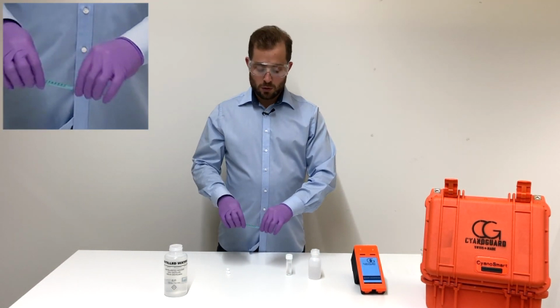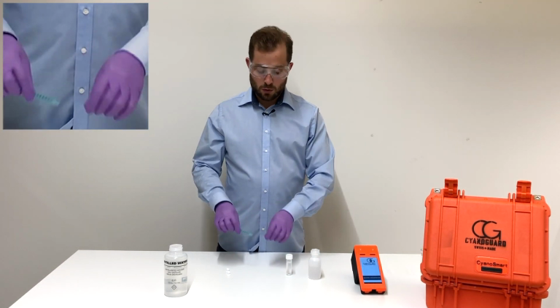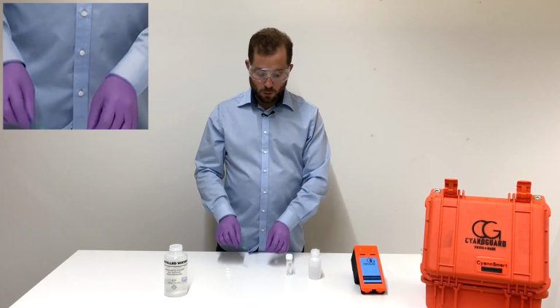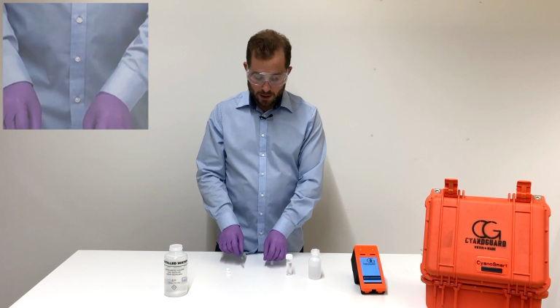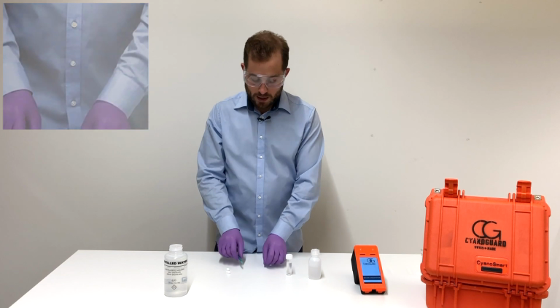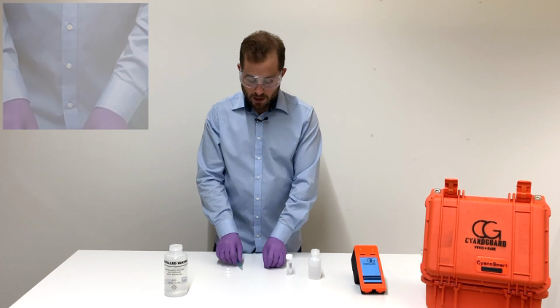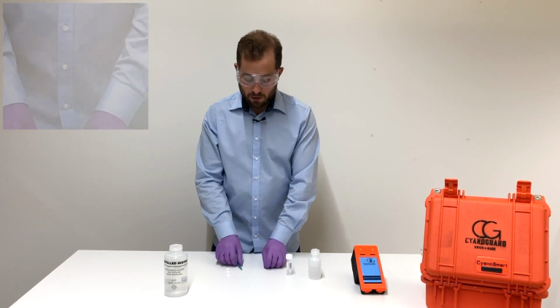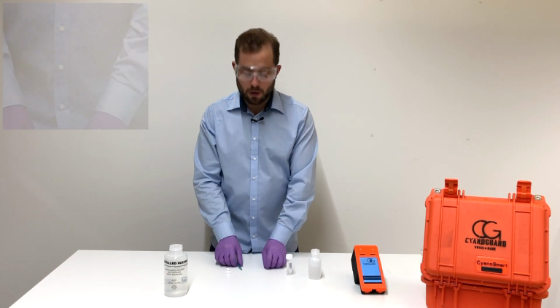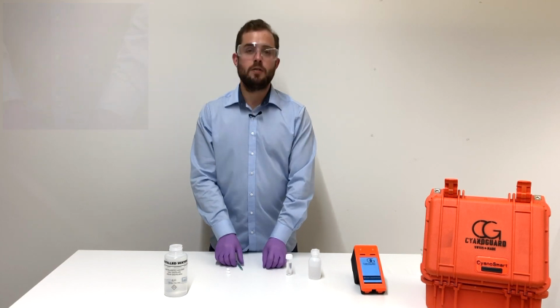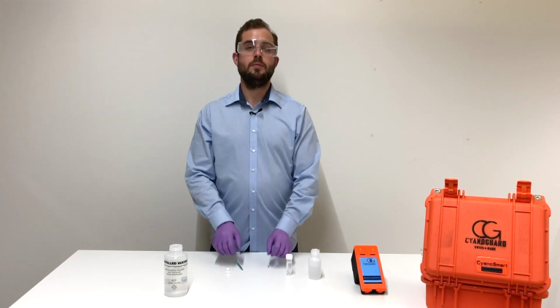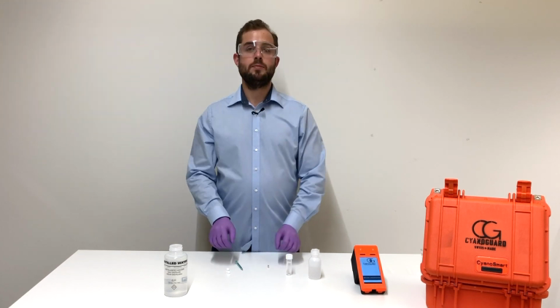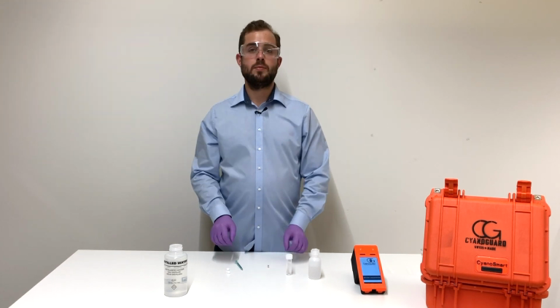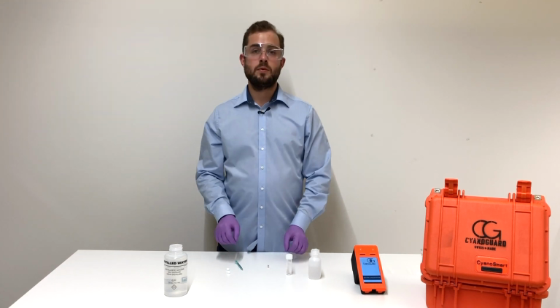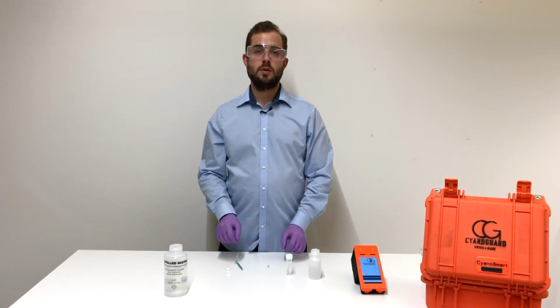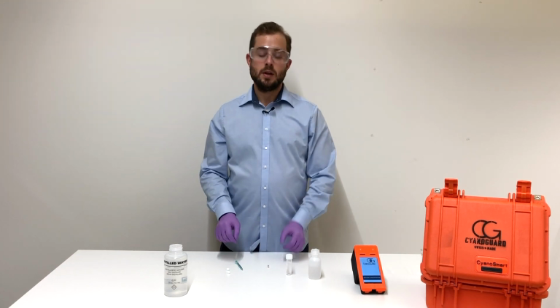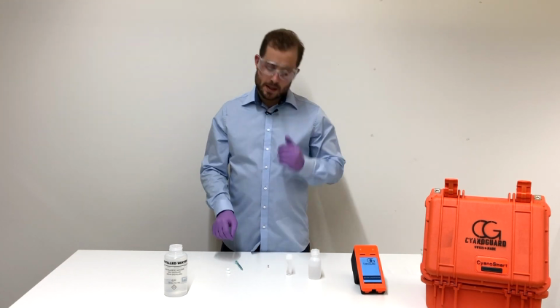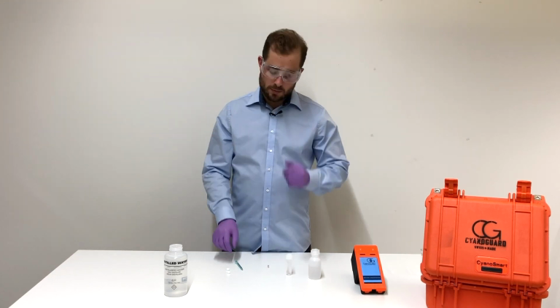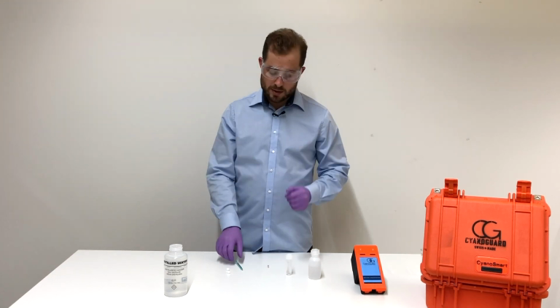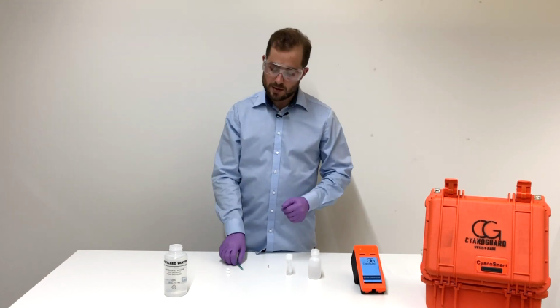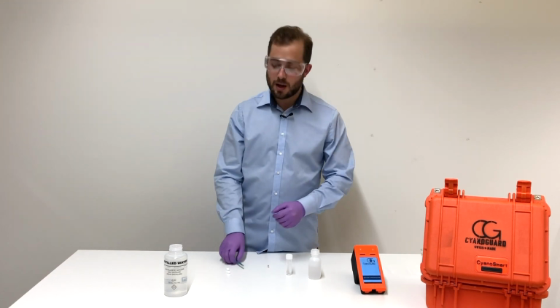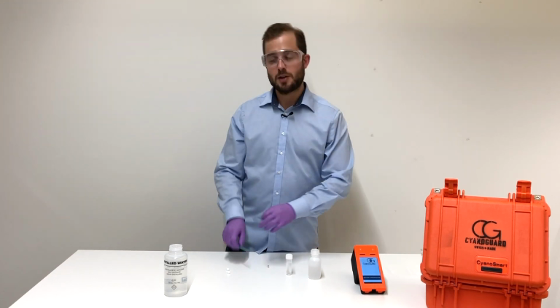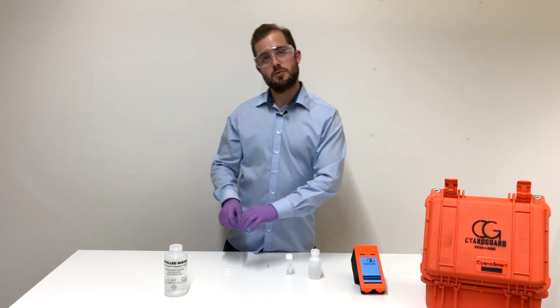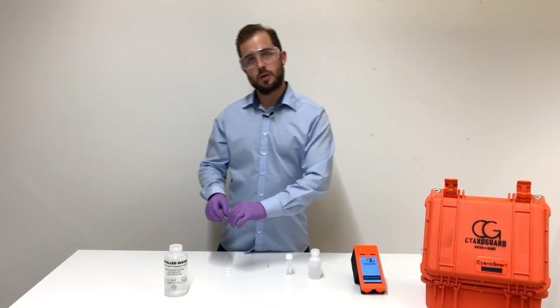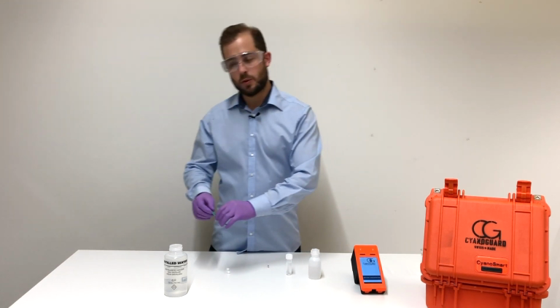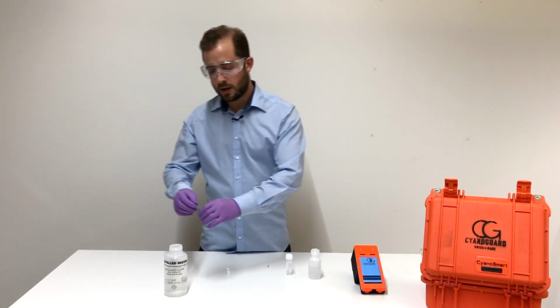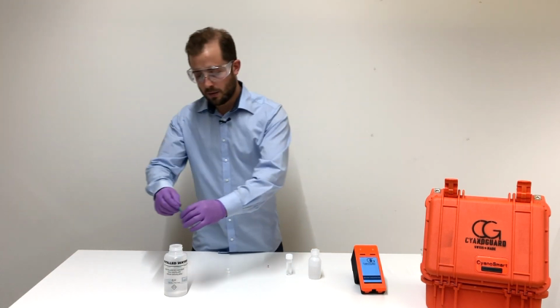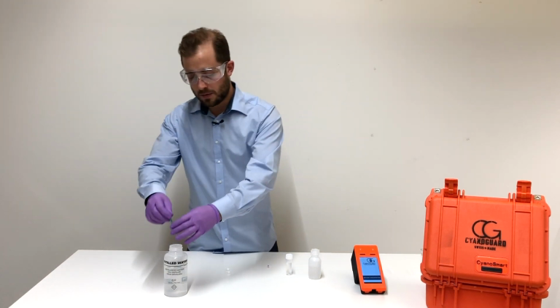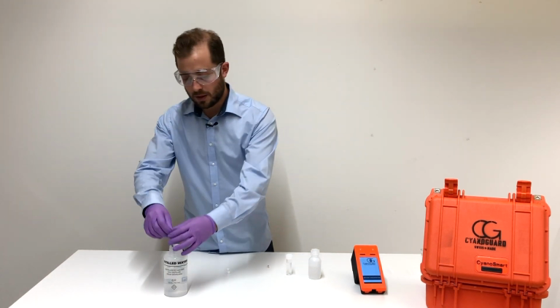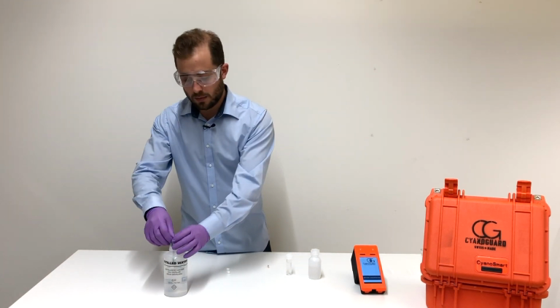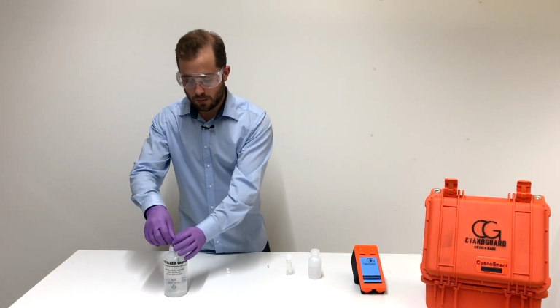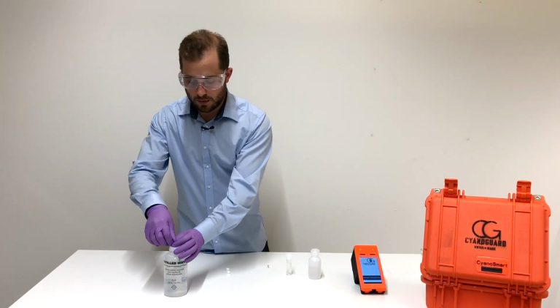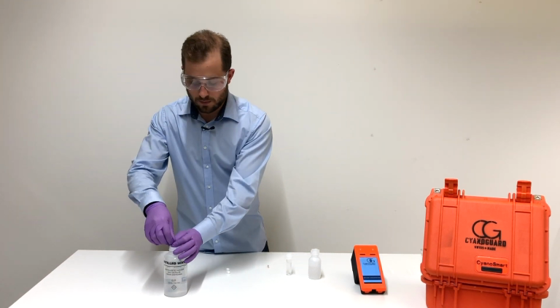To avoid any carryover, let's rinse the cartridge quickly with some clean water.